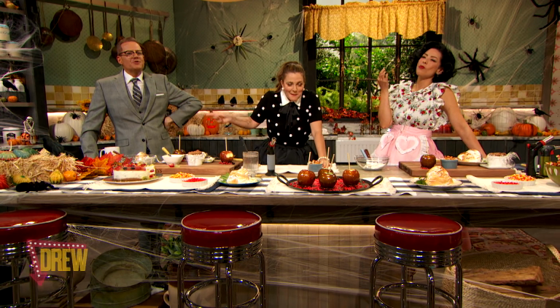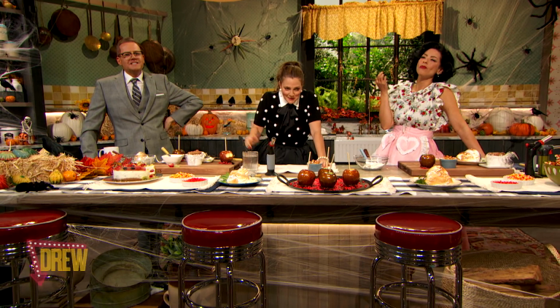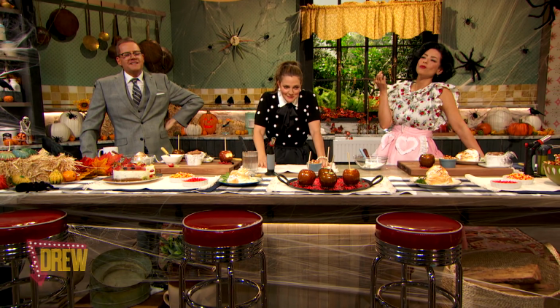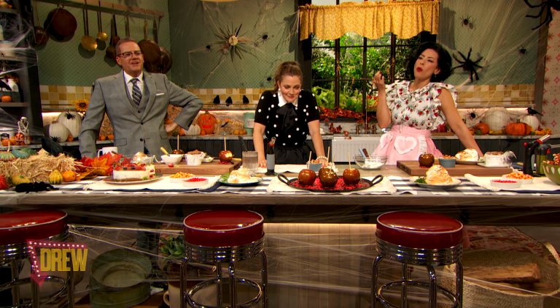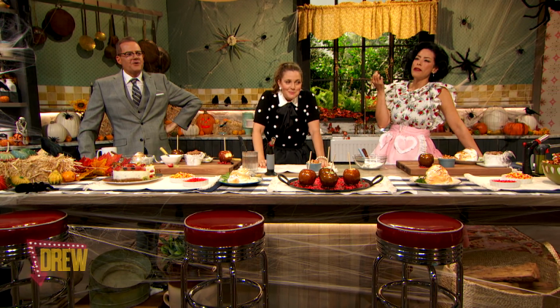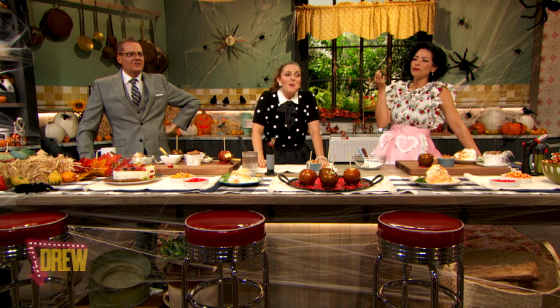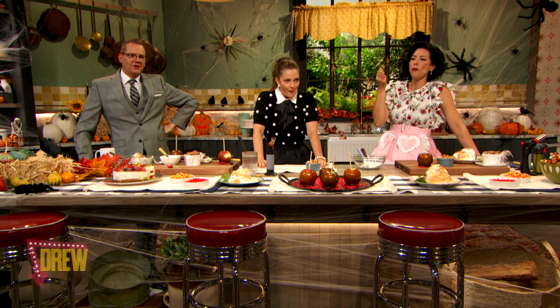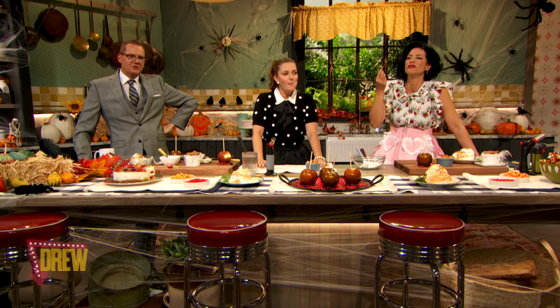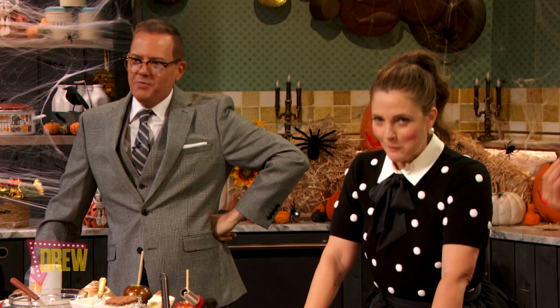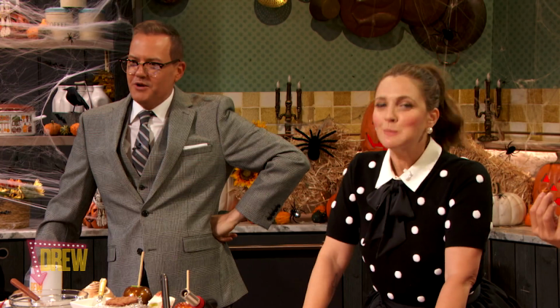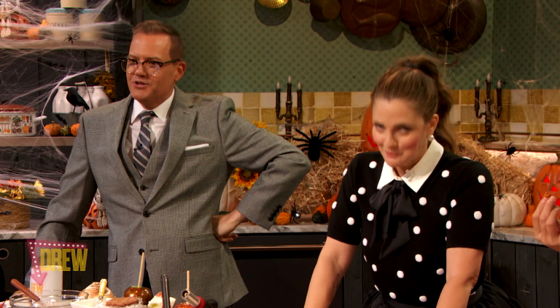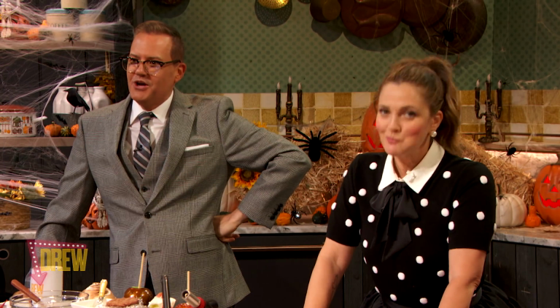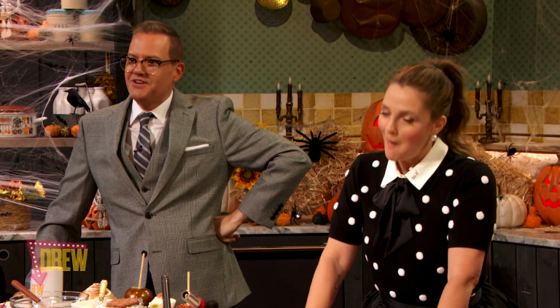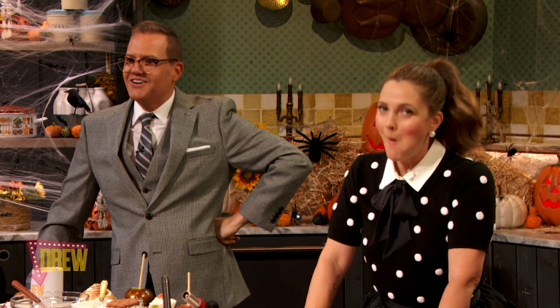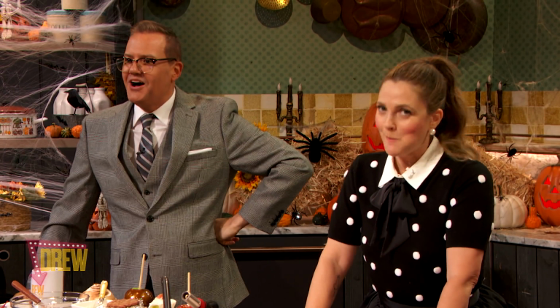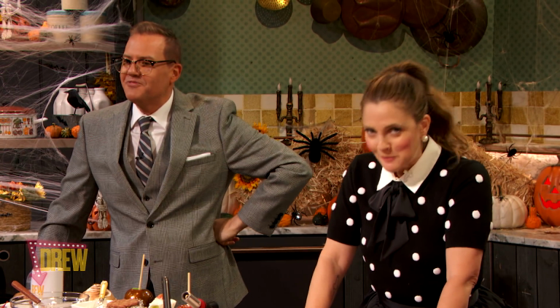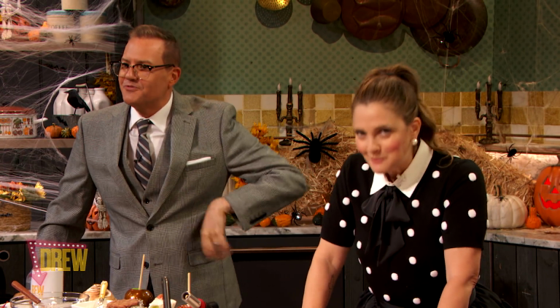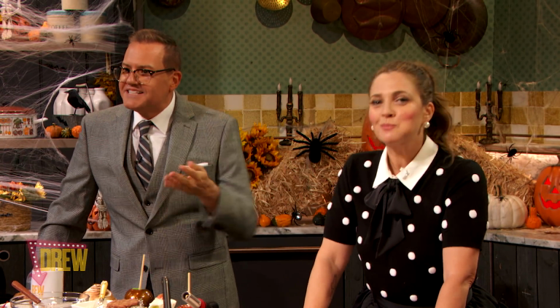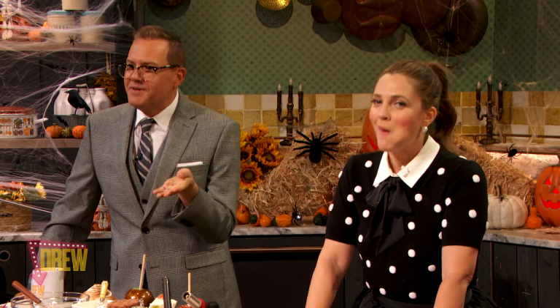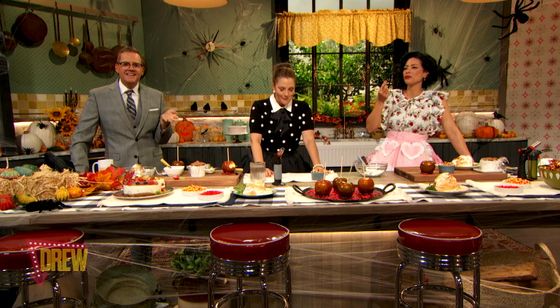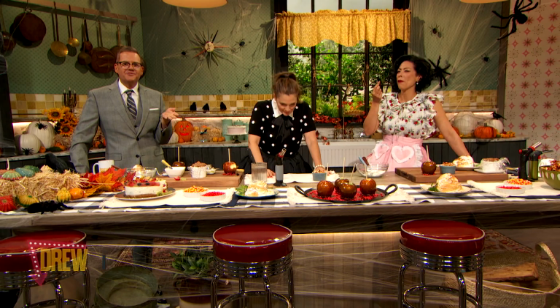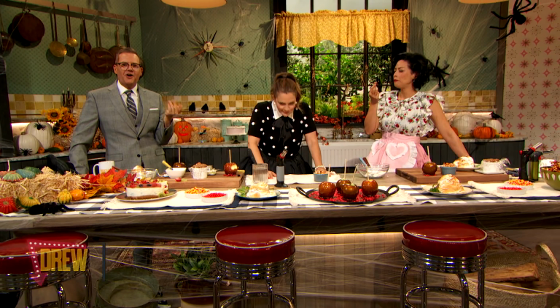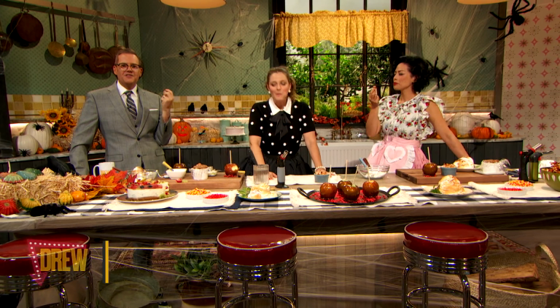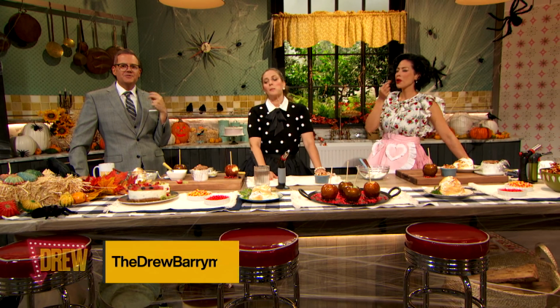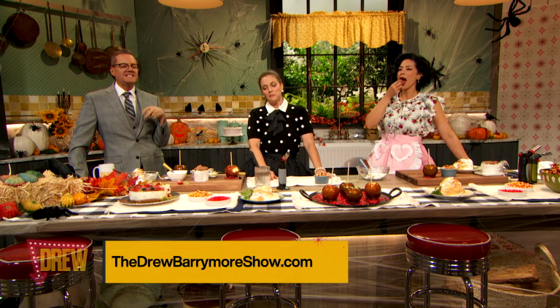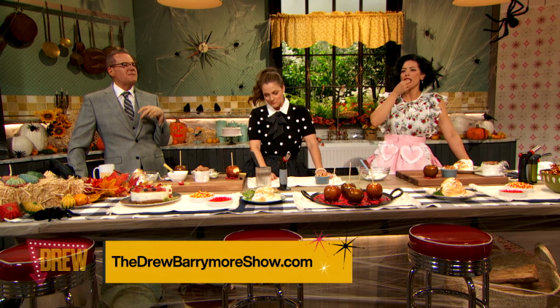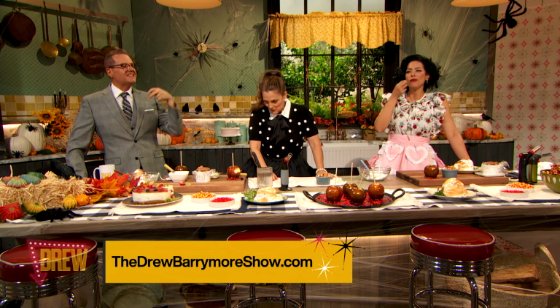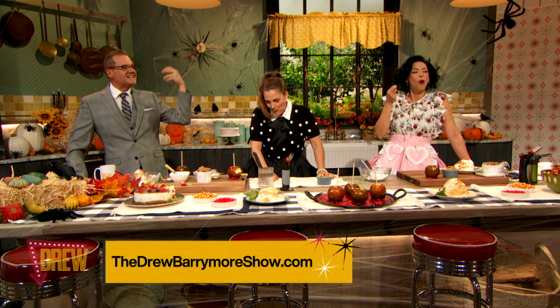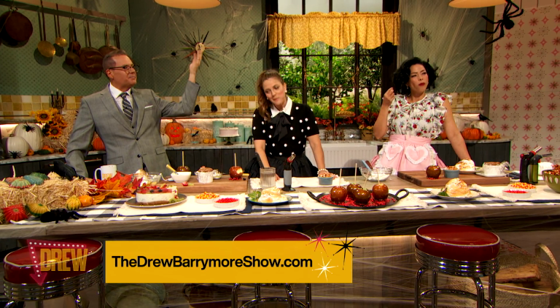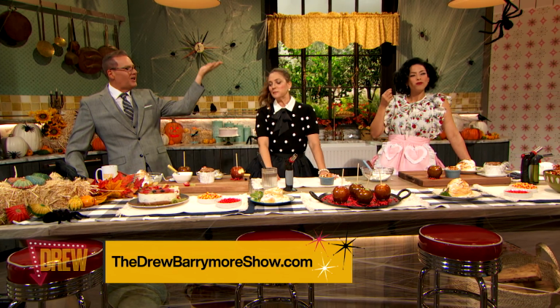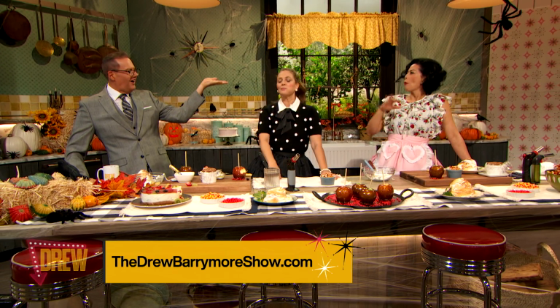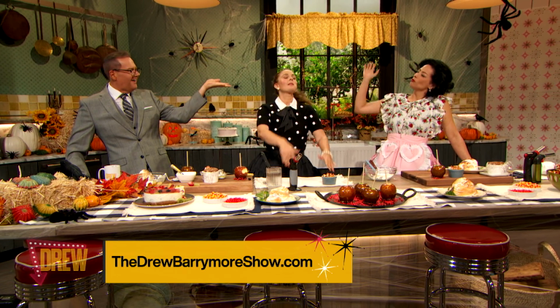Drew wants me to tell you all to go to thedrewbarrymoreshow.com for the recipes for all these treats, and a big thanks to Pilar. Bye!